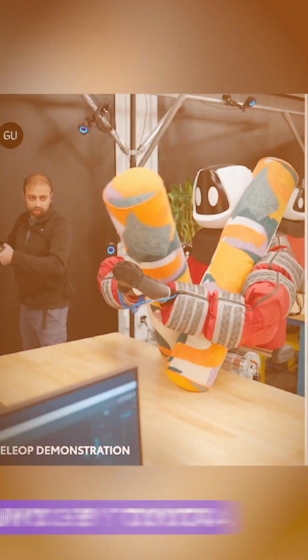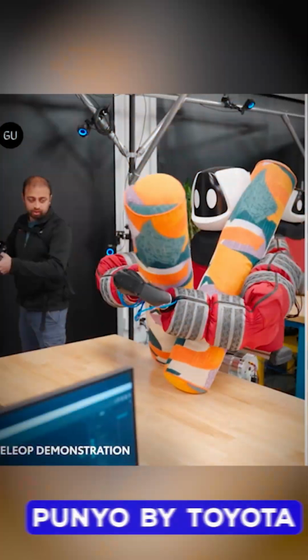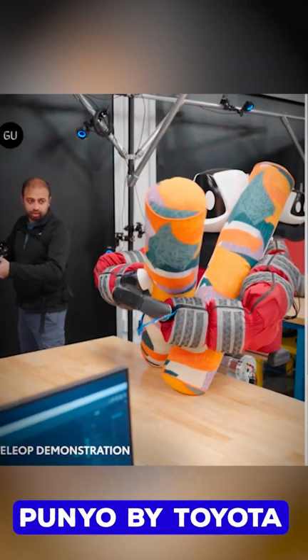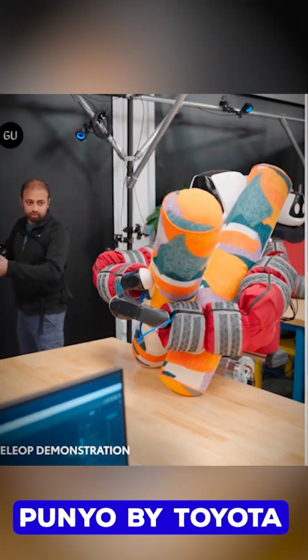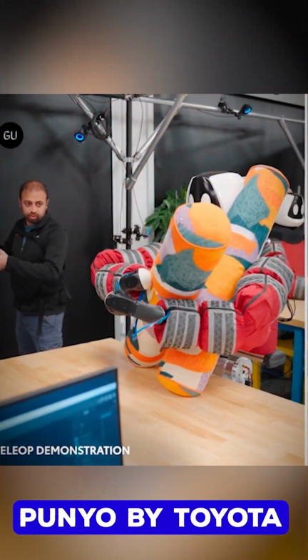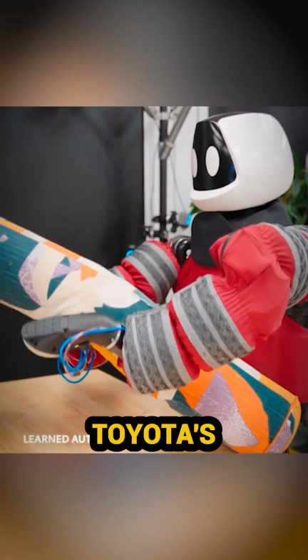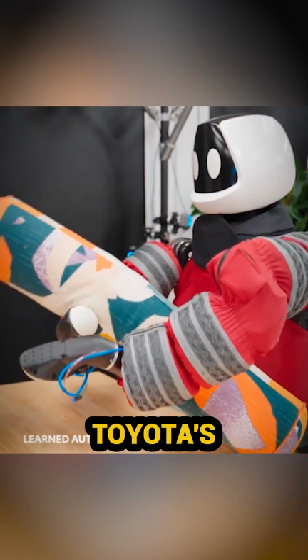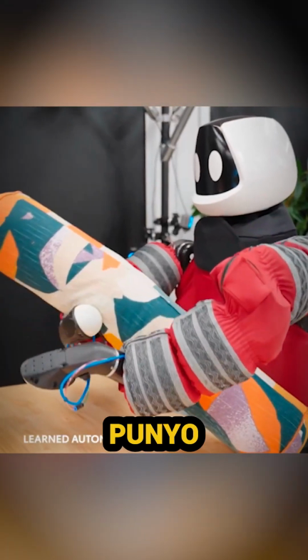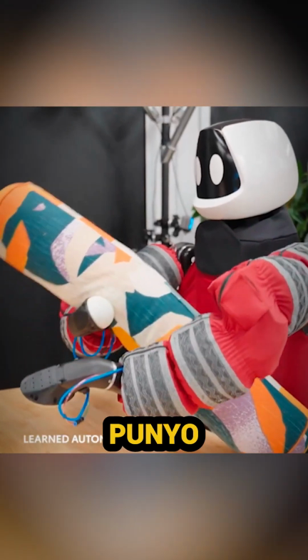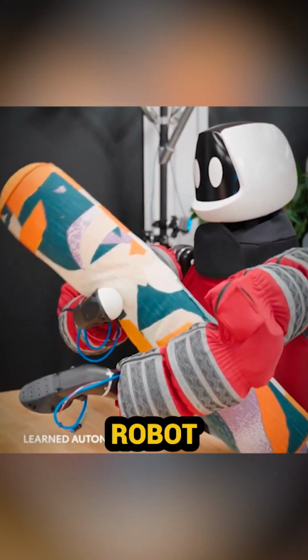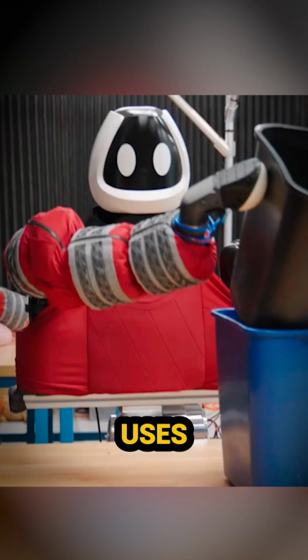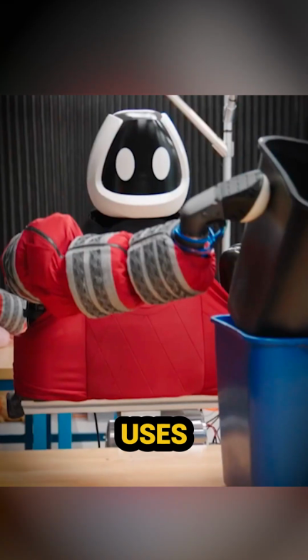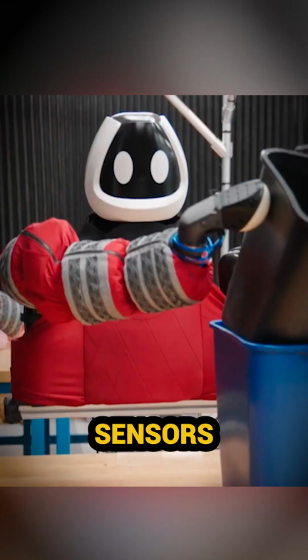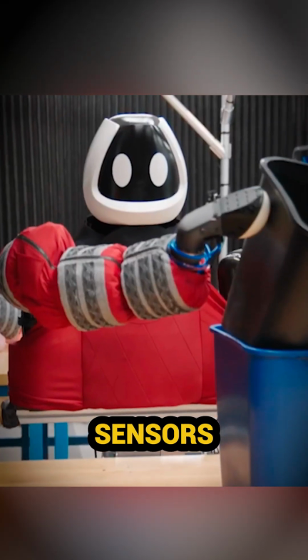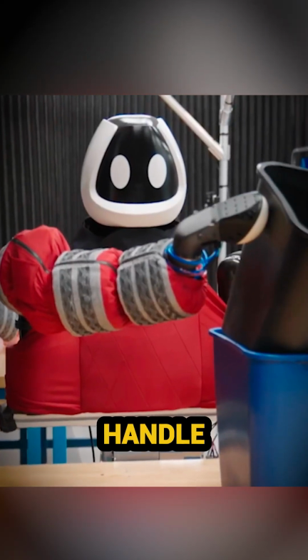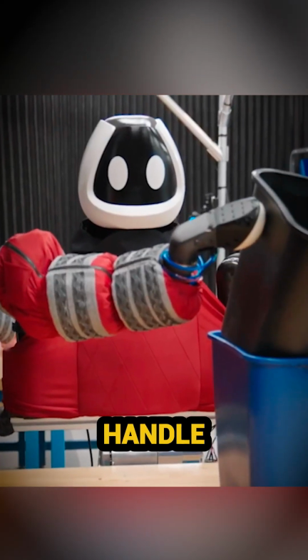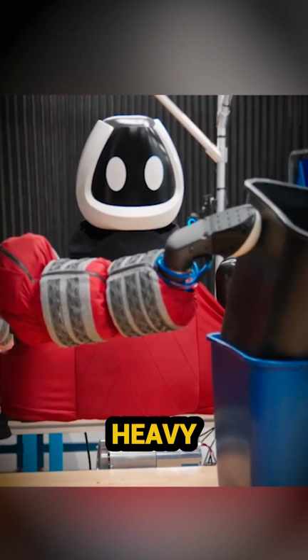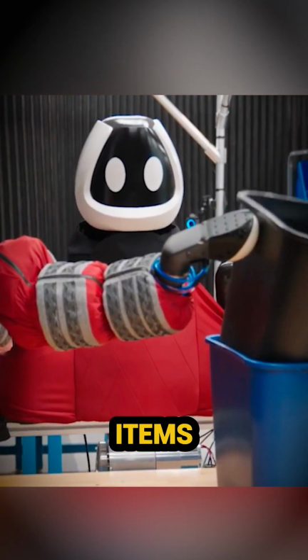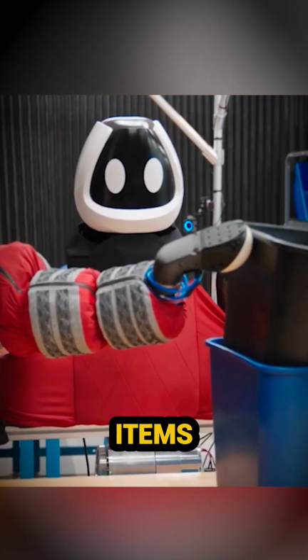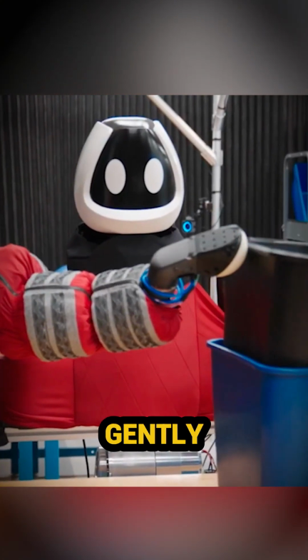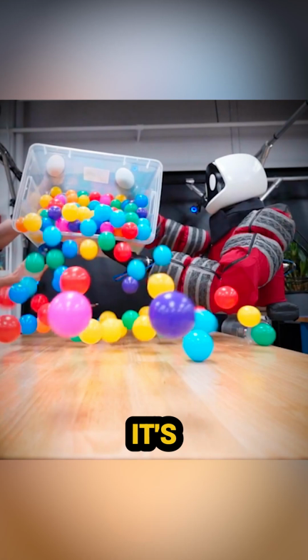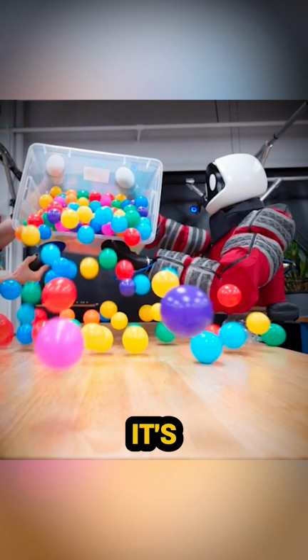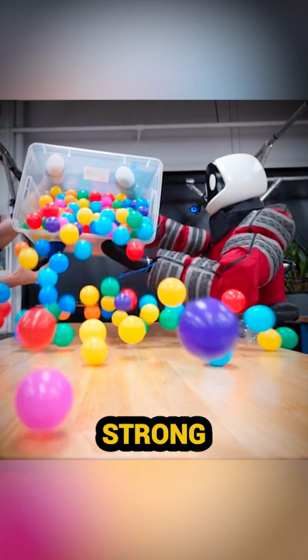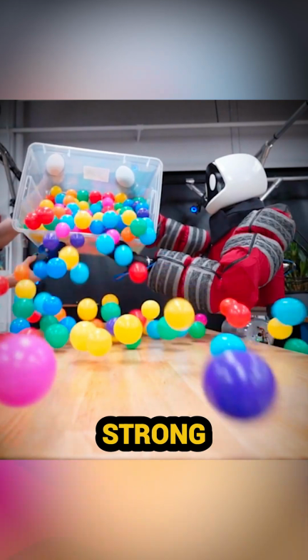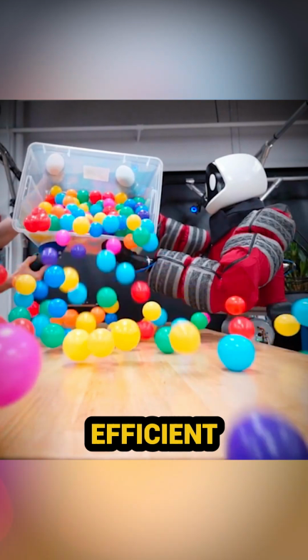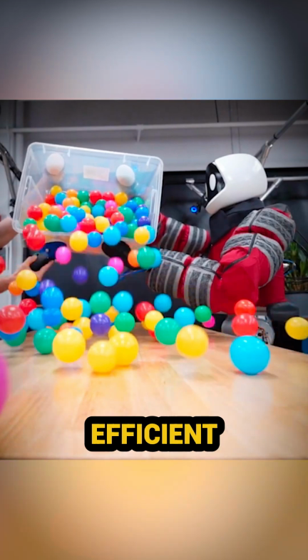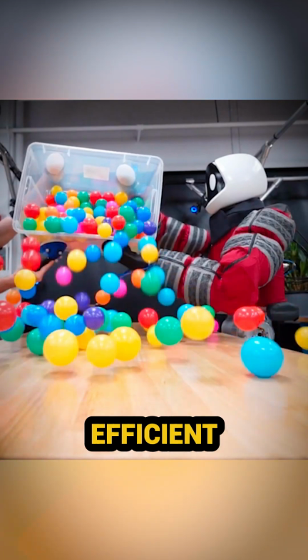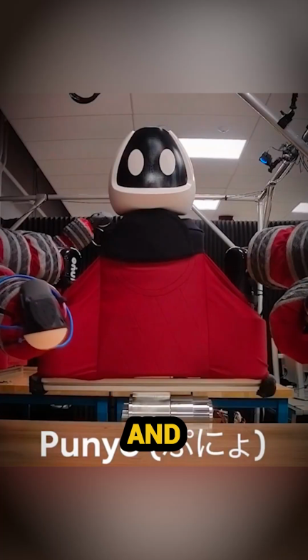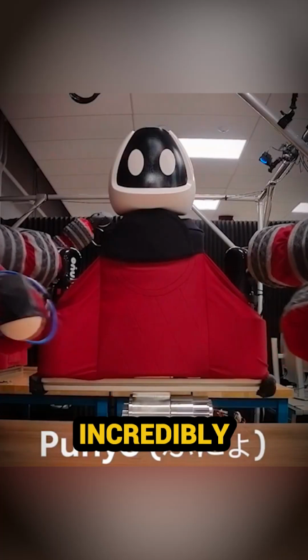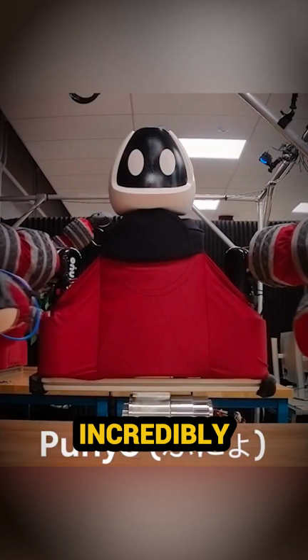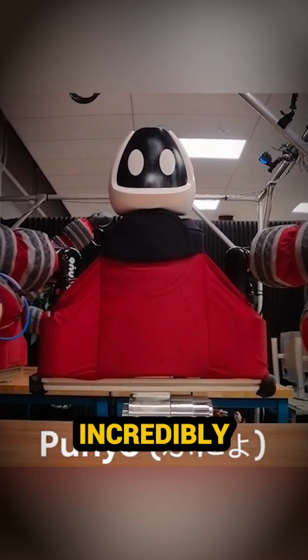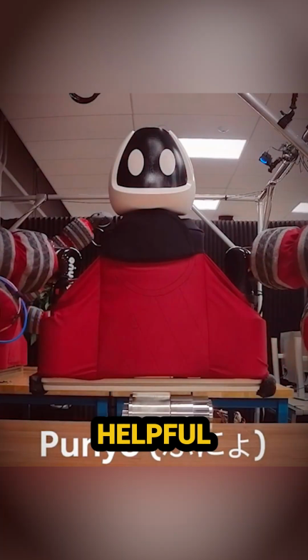Punyo by Toyota. Toyota's Punyo robot uses sensors to handle heavy items gently. It's strong, efficient, and incredibly helpful.